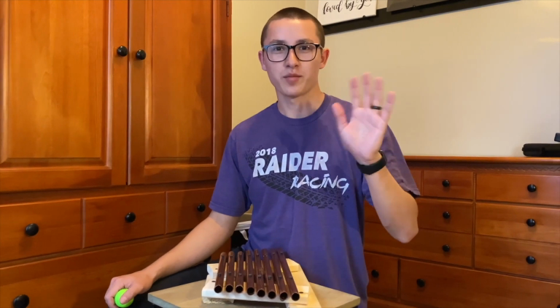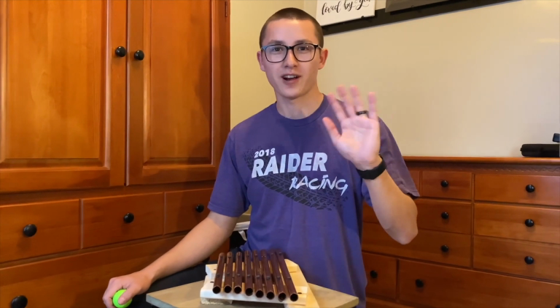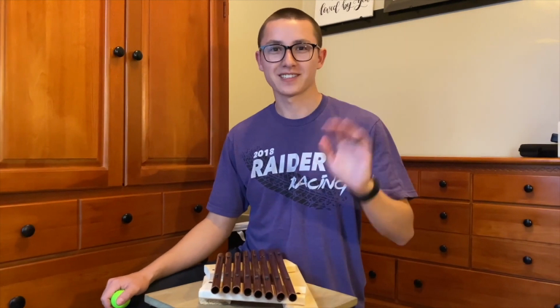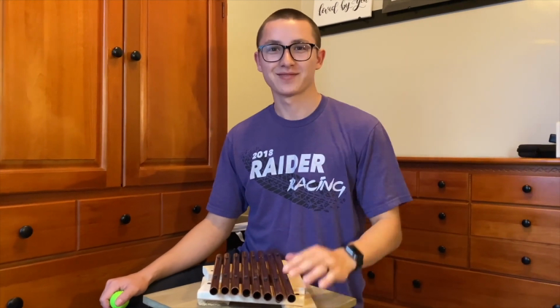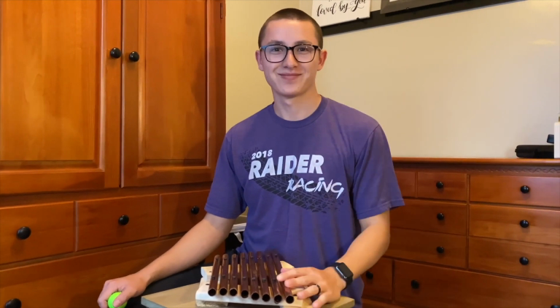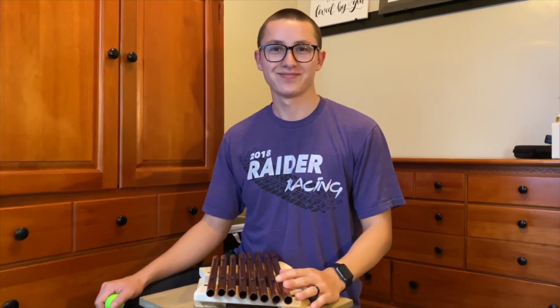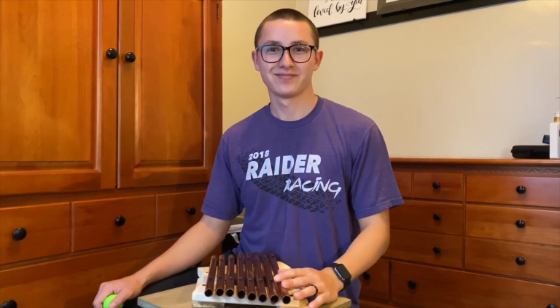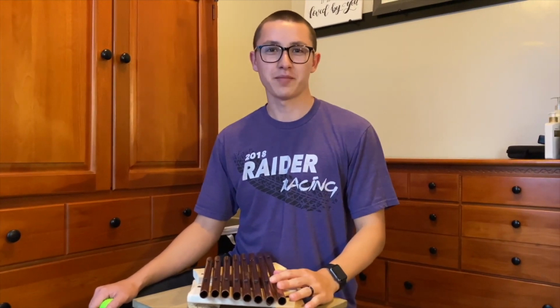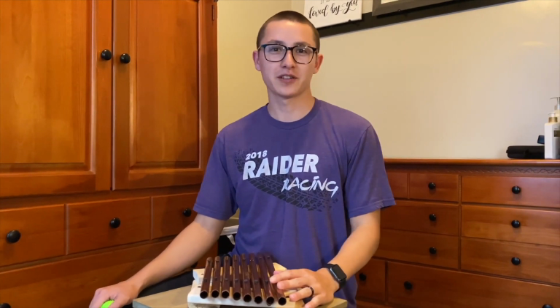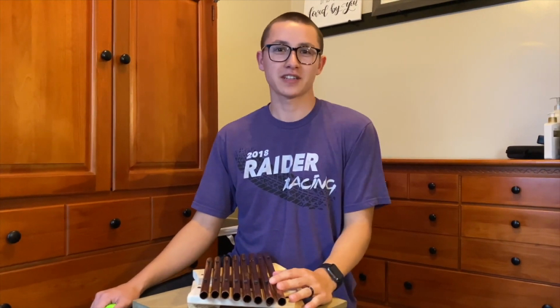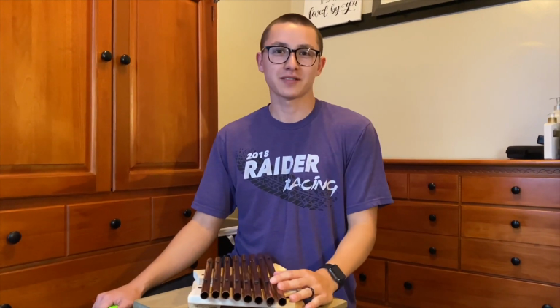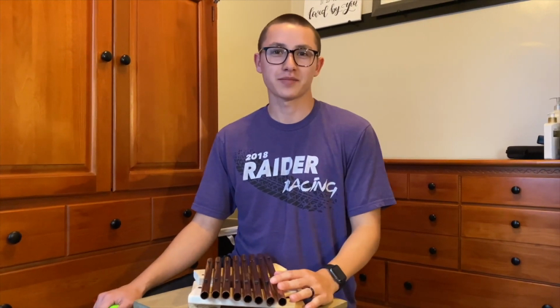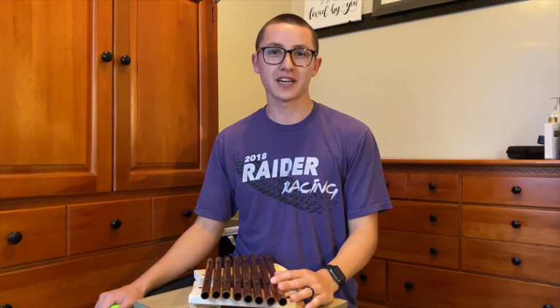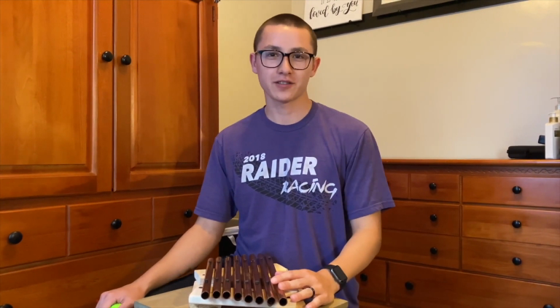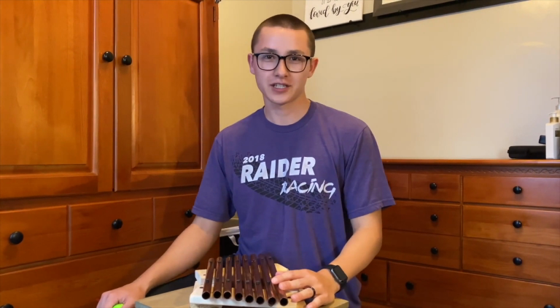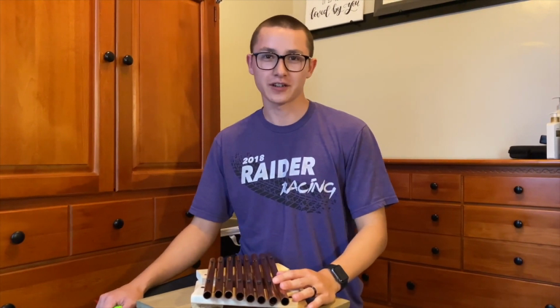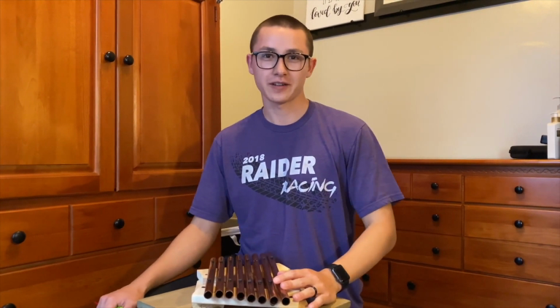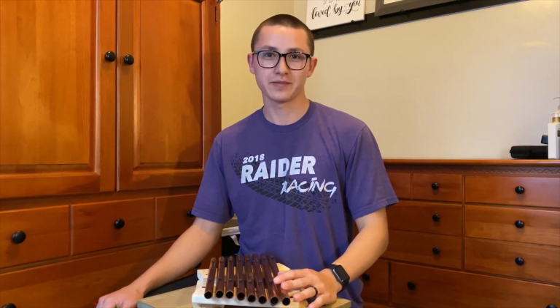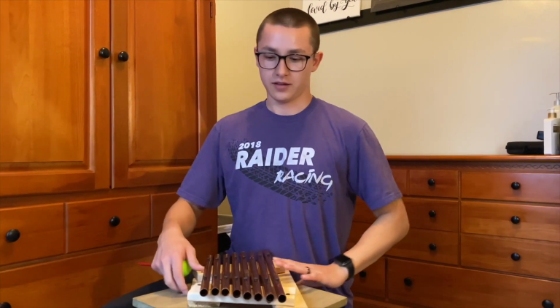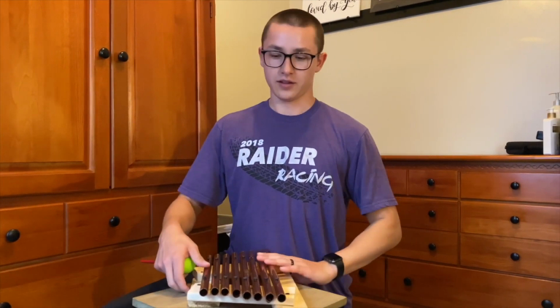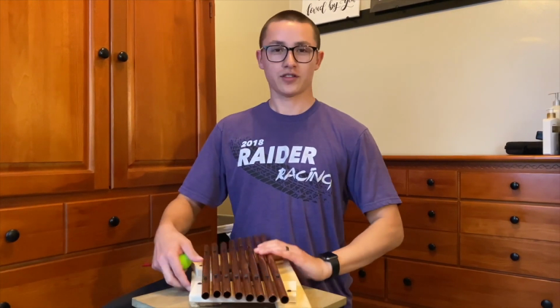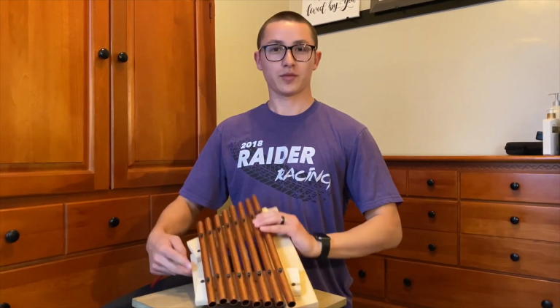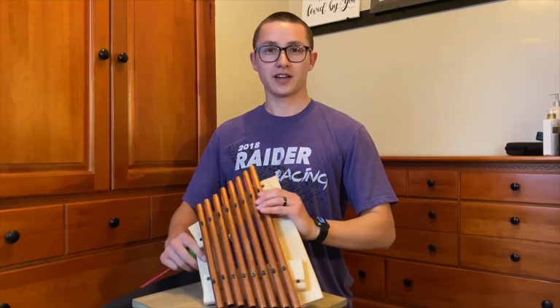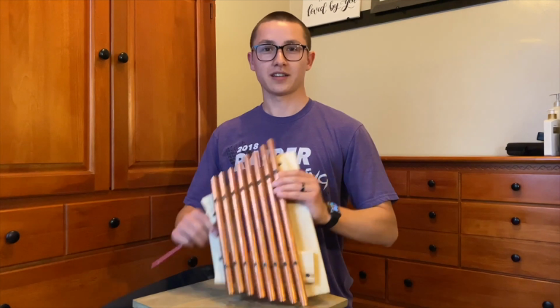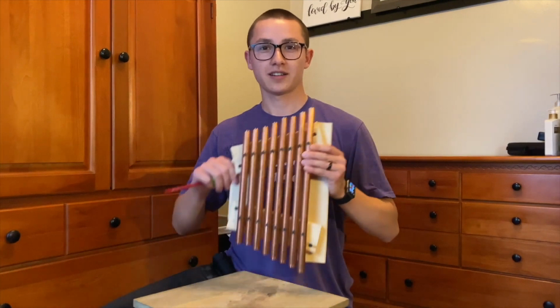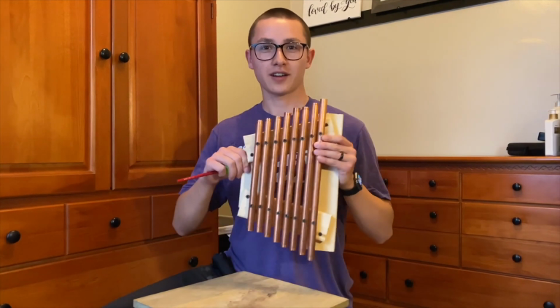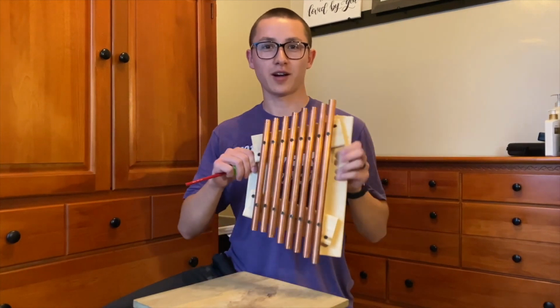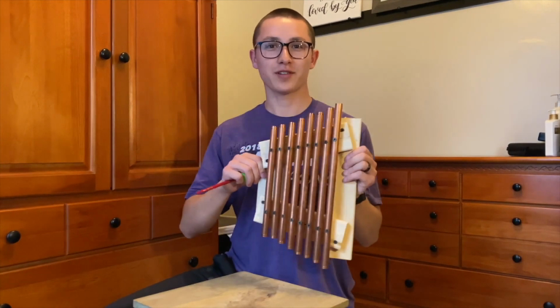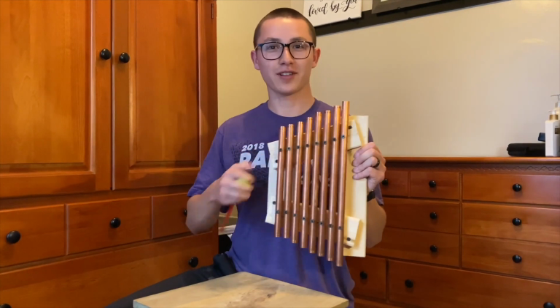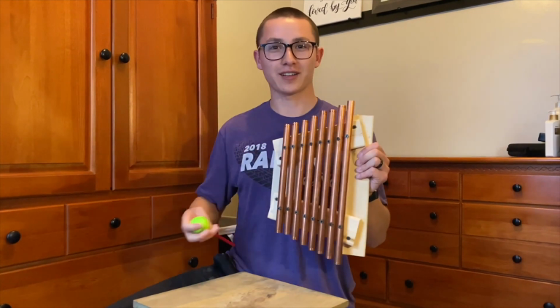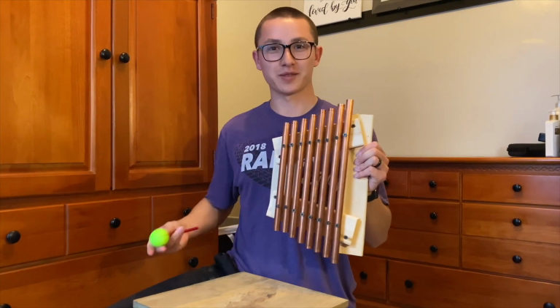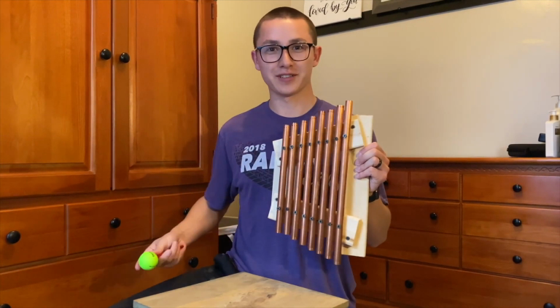I'm Bryce. I'm majoring in mechanical engineering. This is my copper glockenspiel.